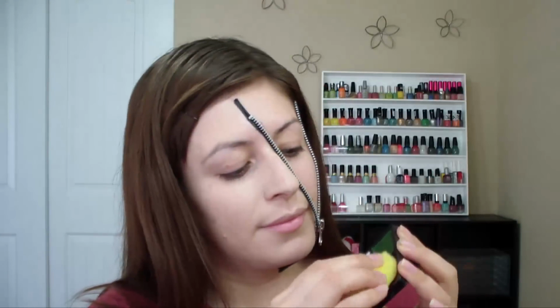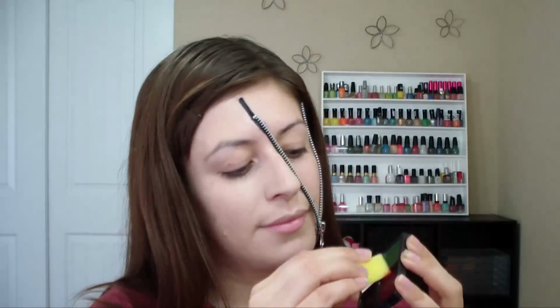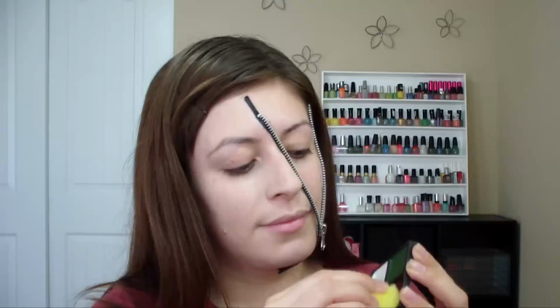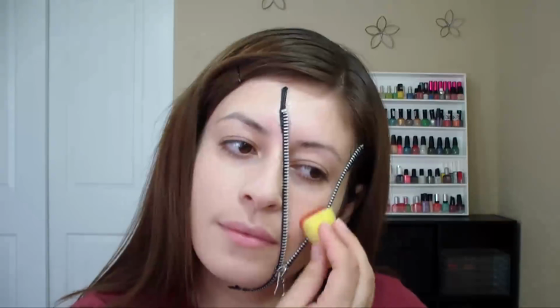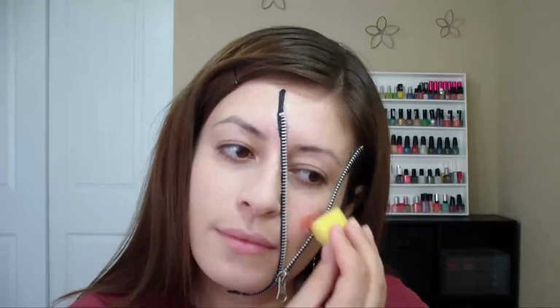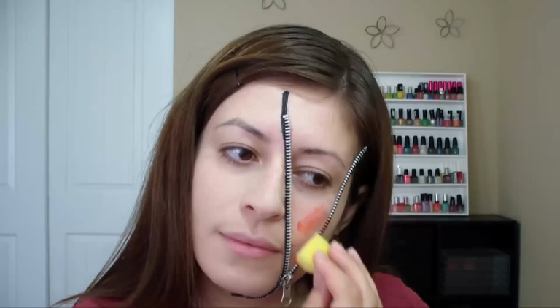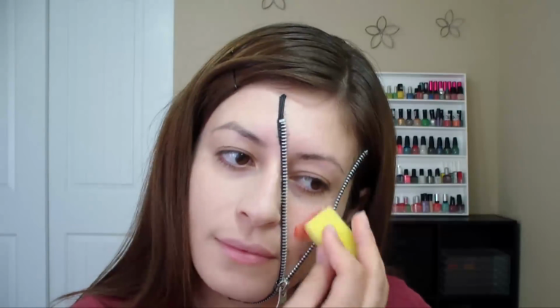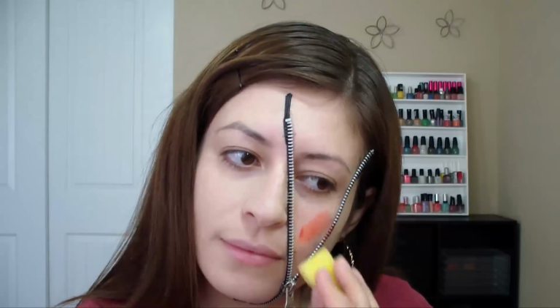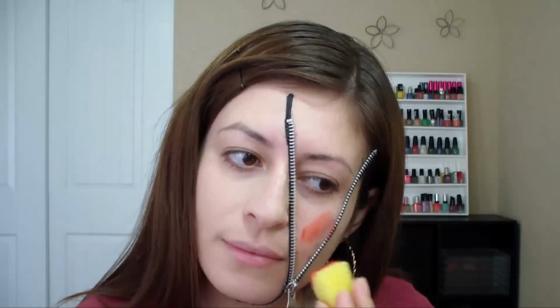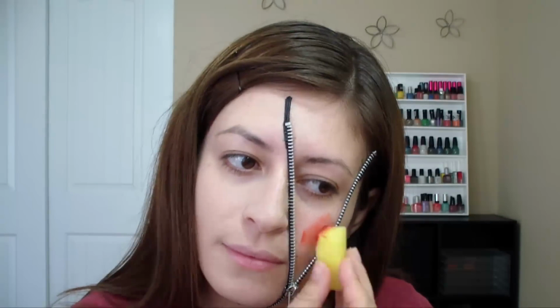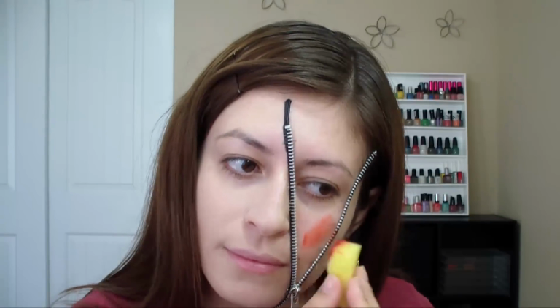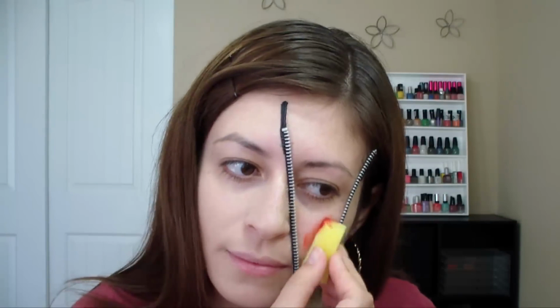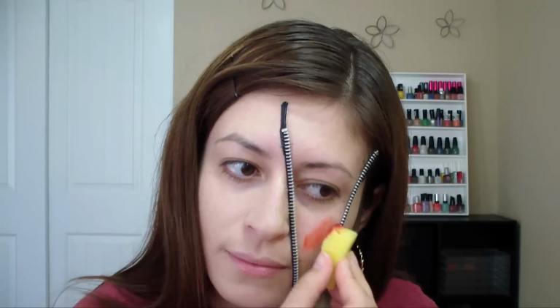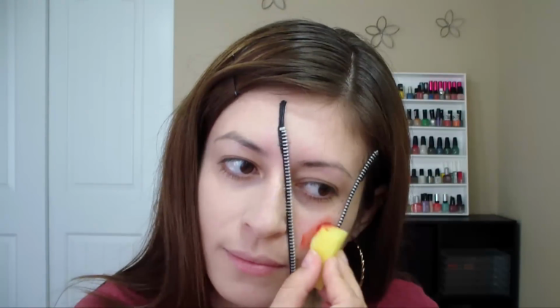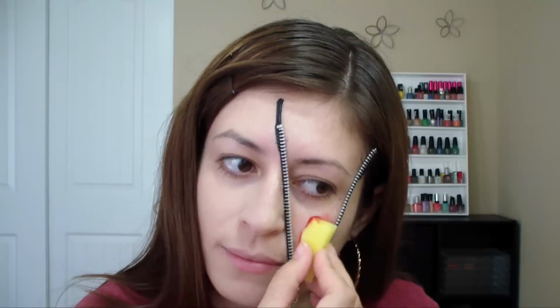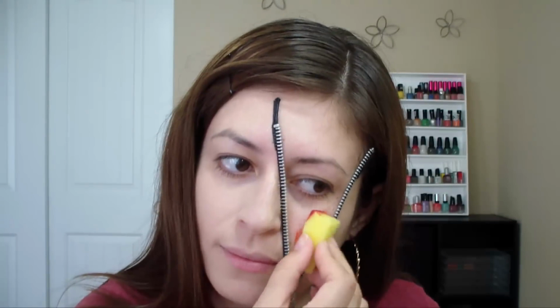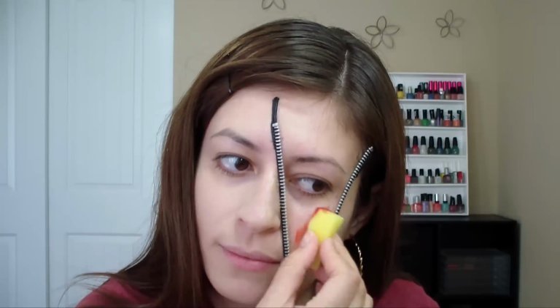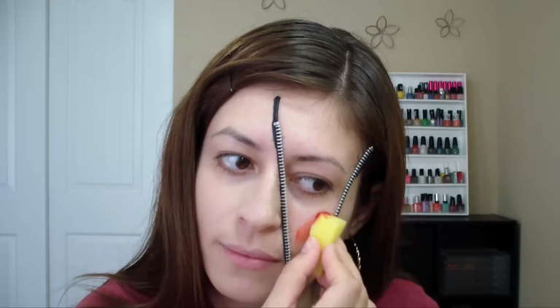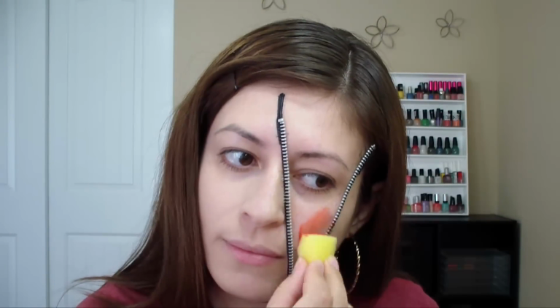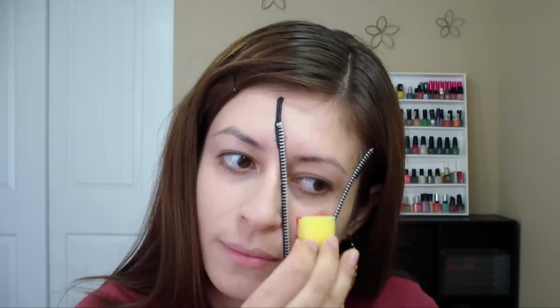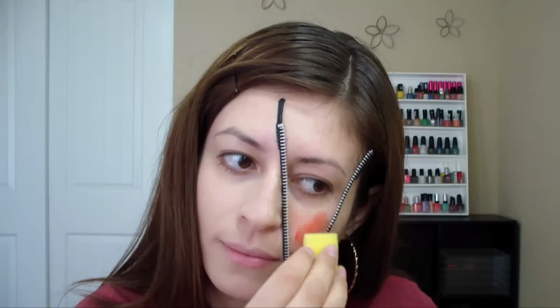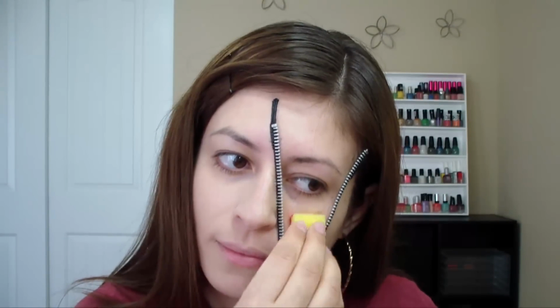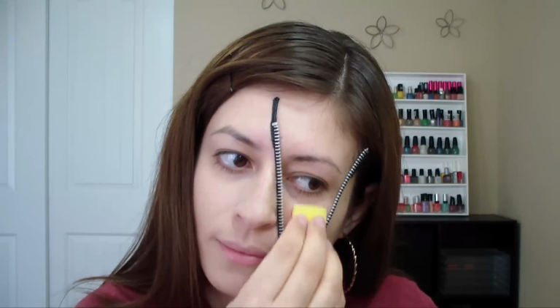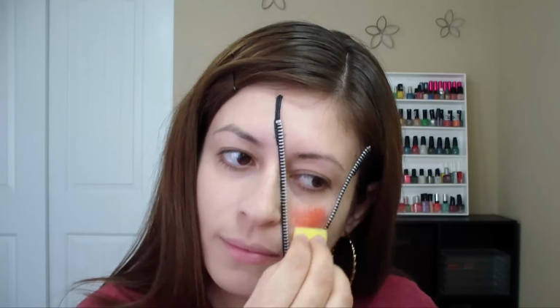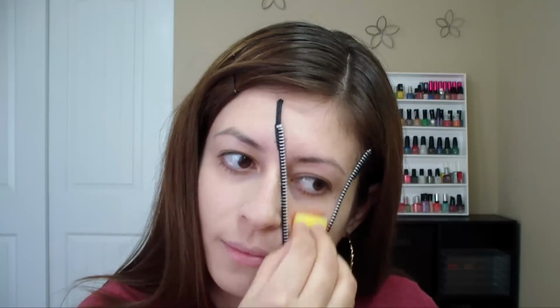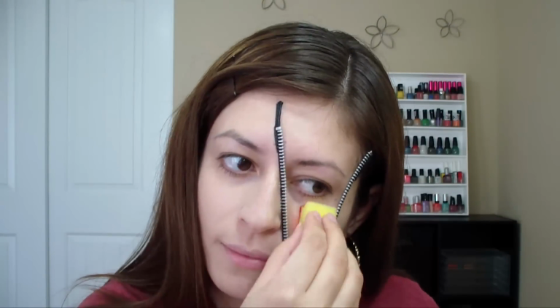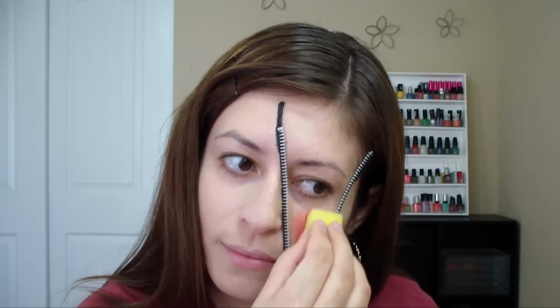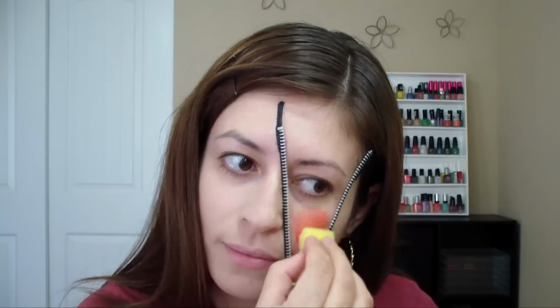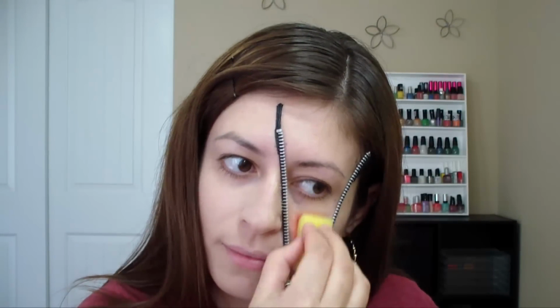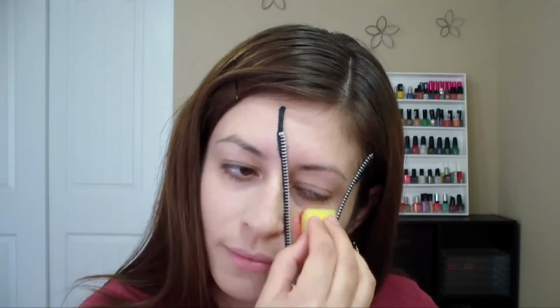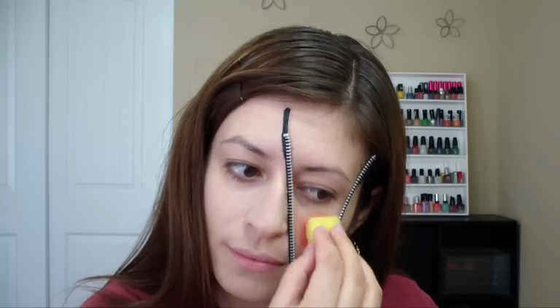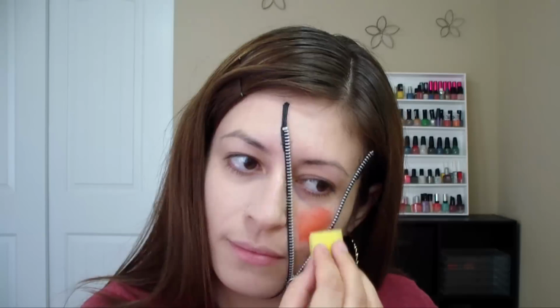Then with some red makeup, I'm going to be applying this in the inner part of the zipper with a sponge.